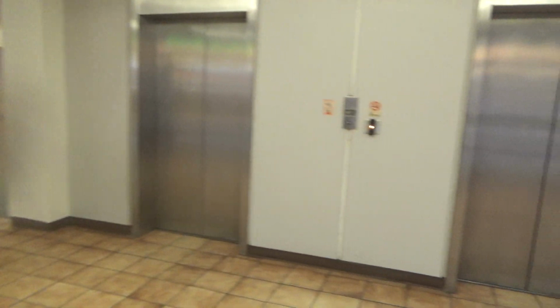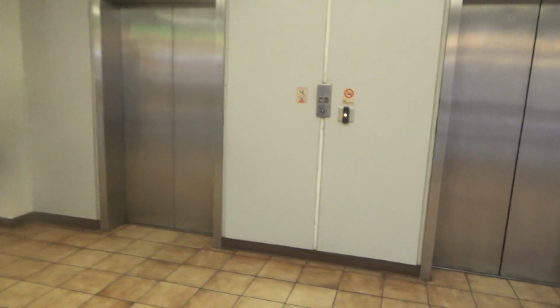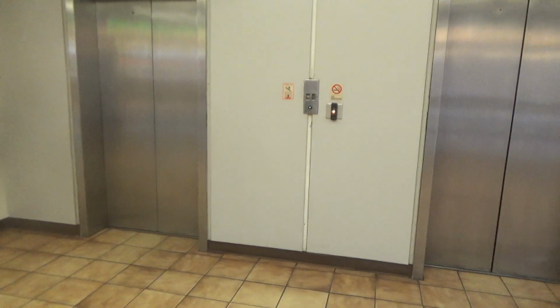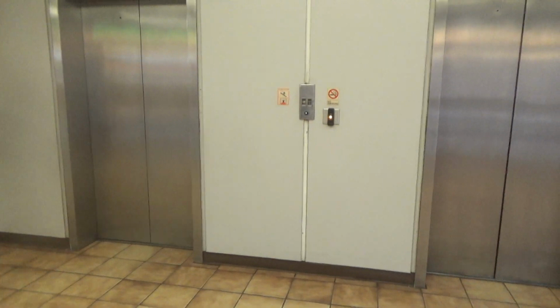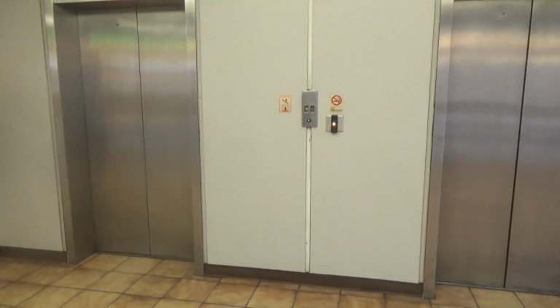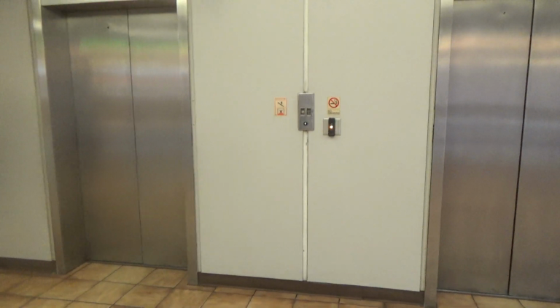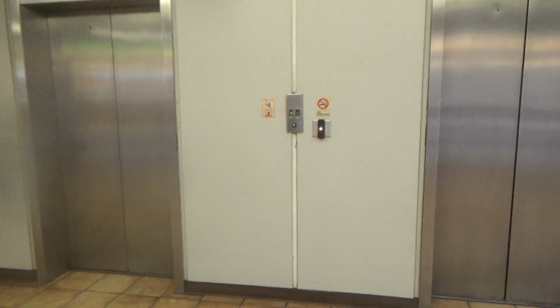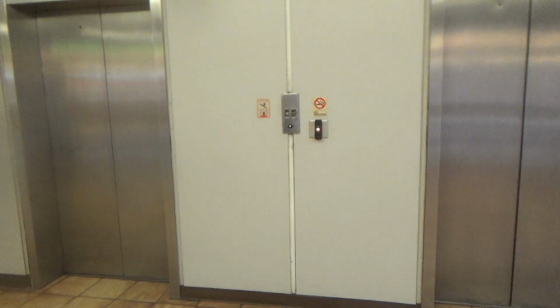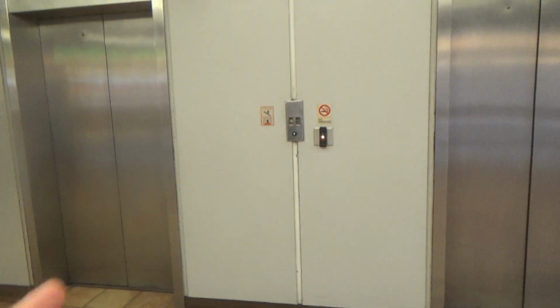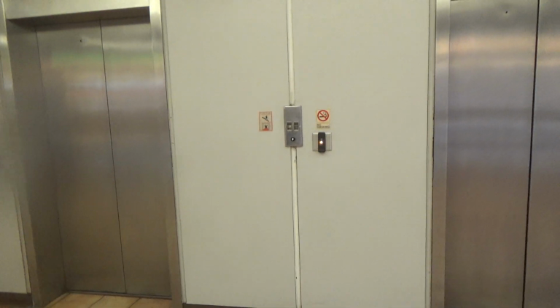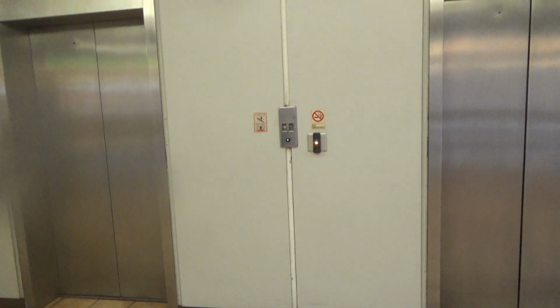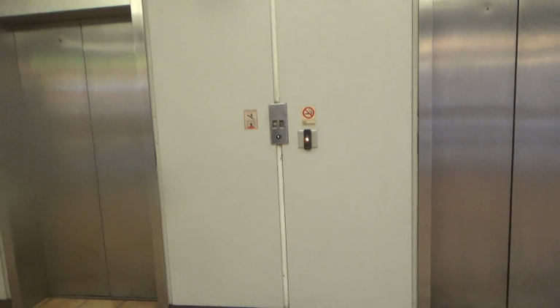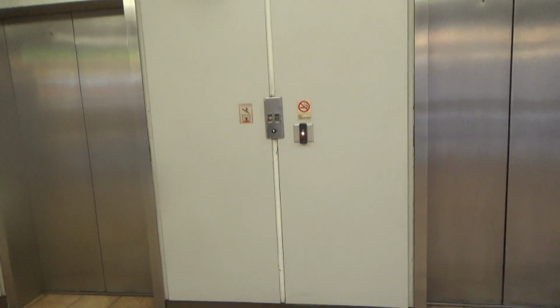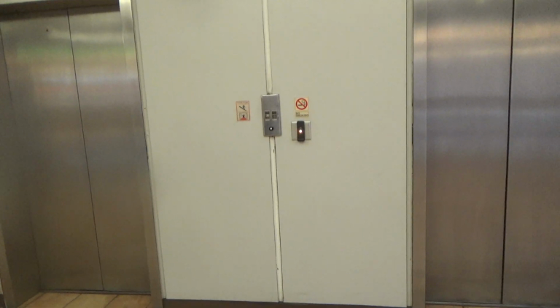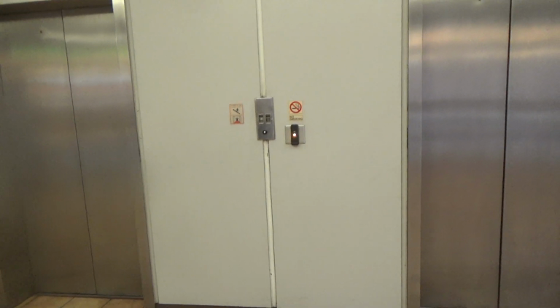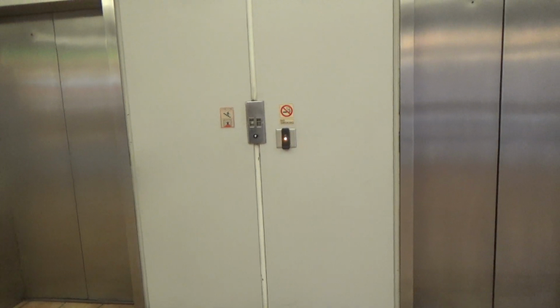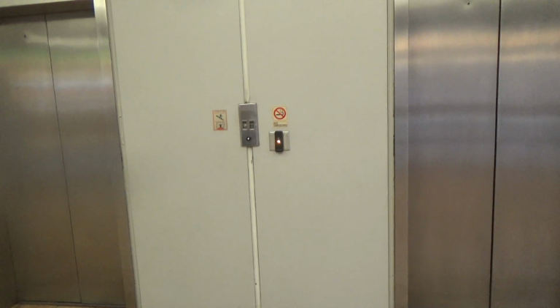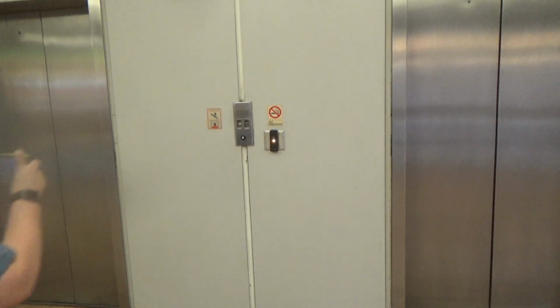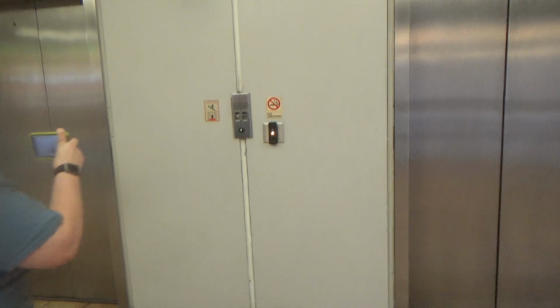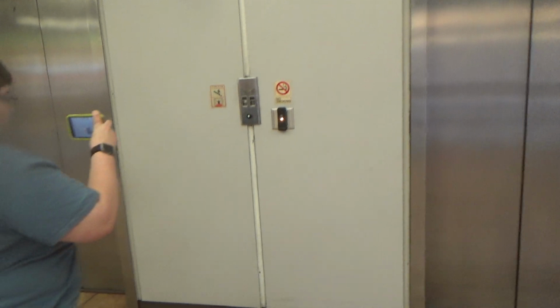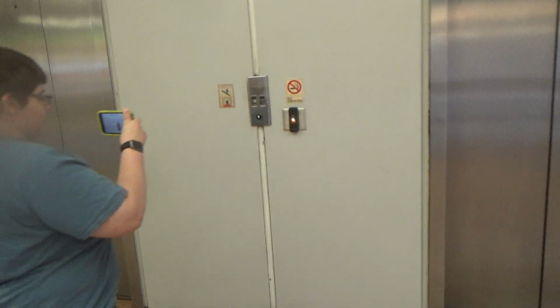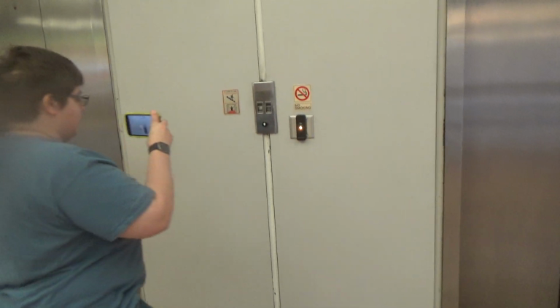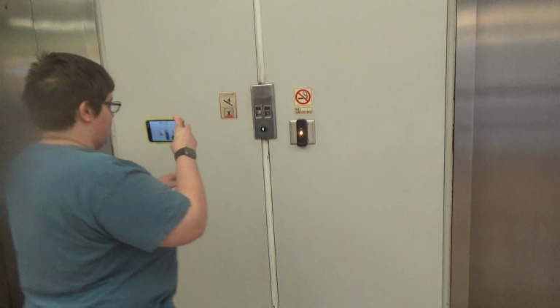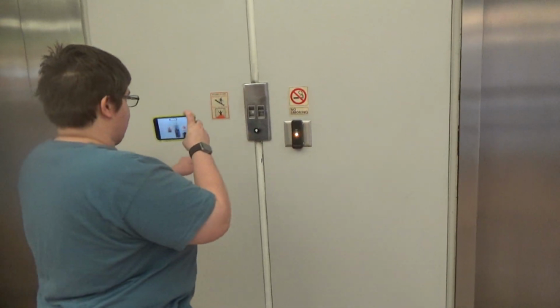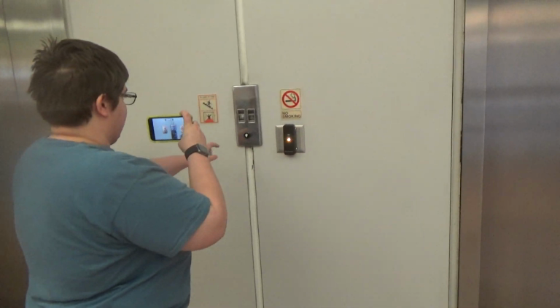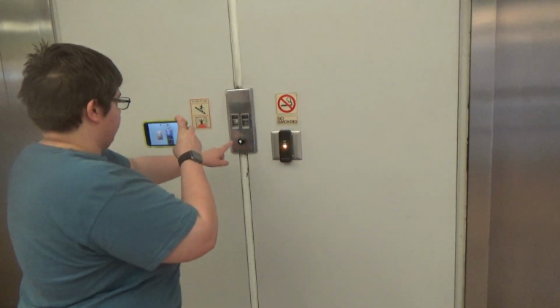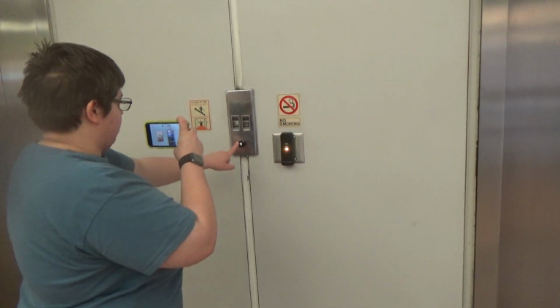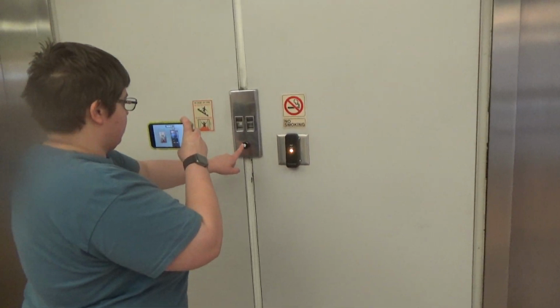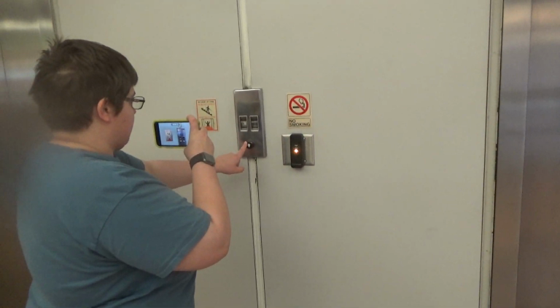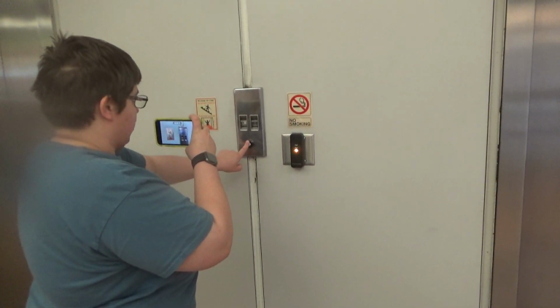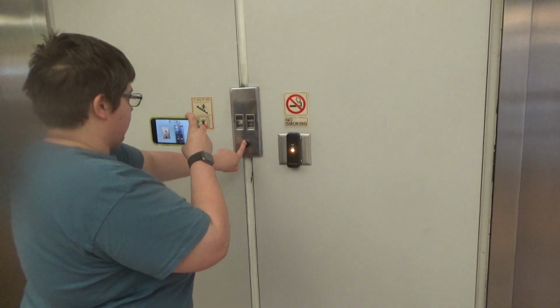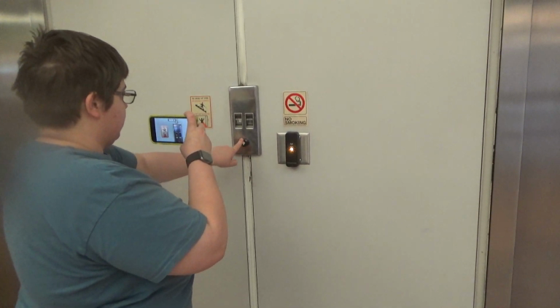Got some old Otis's here. Go ahead and push the button. You've never ridden these, so I'll go ahead and let you.